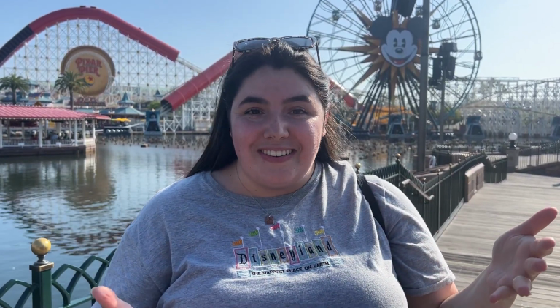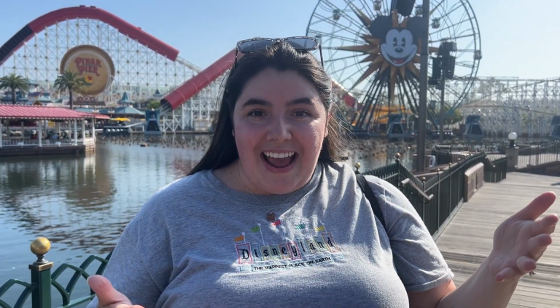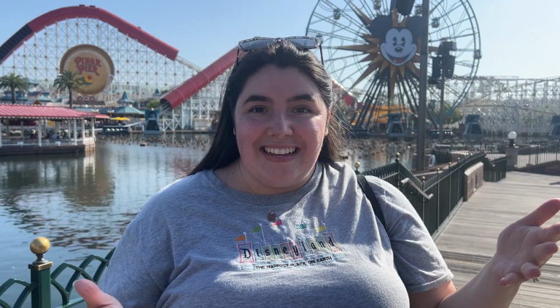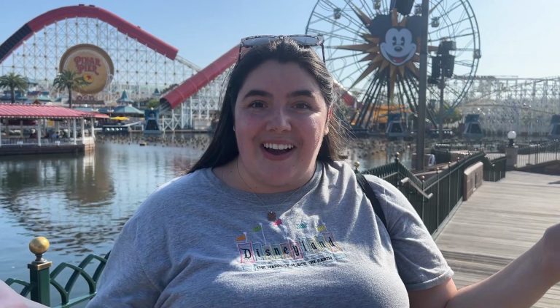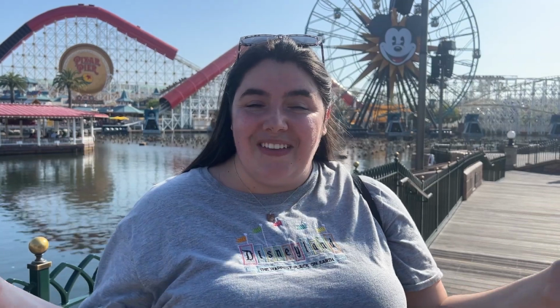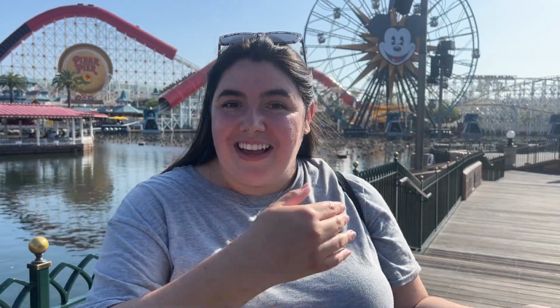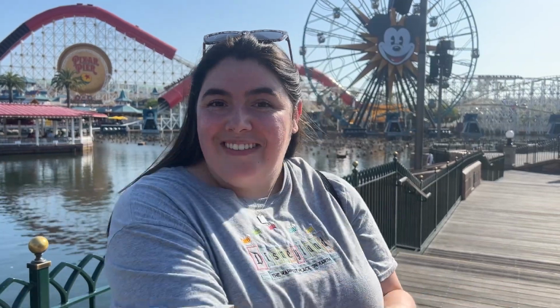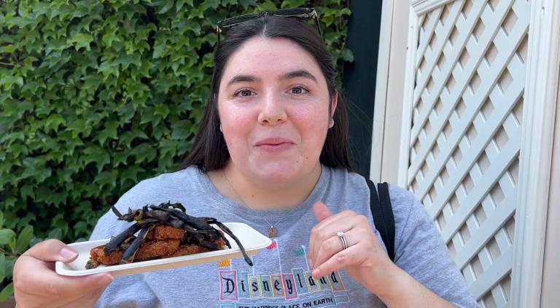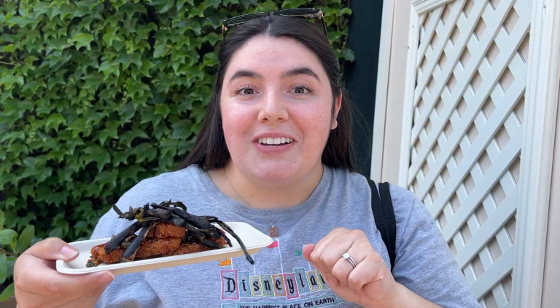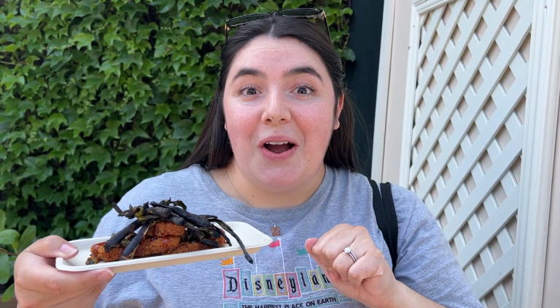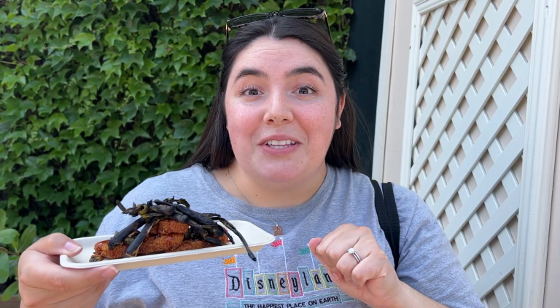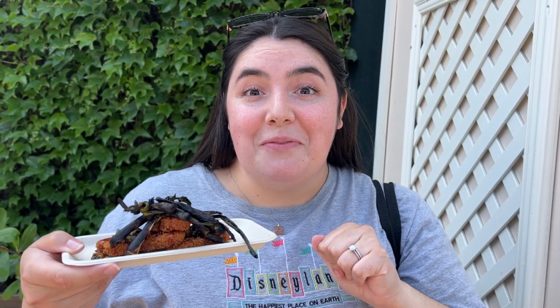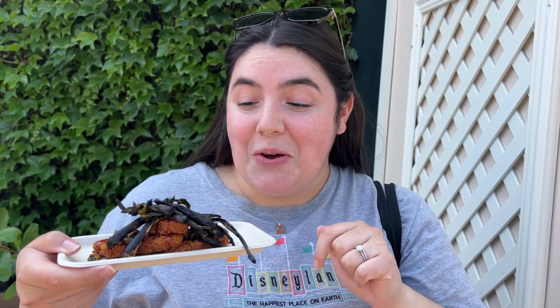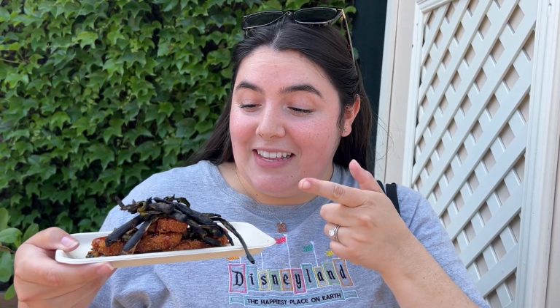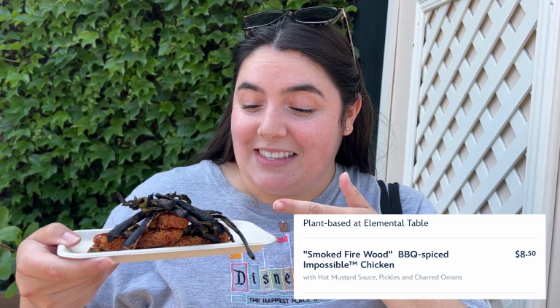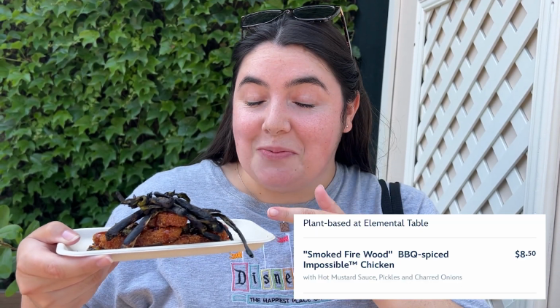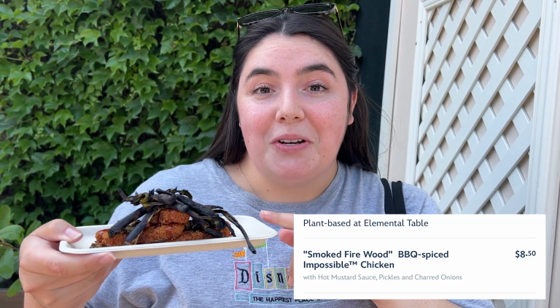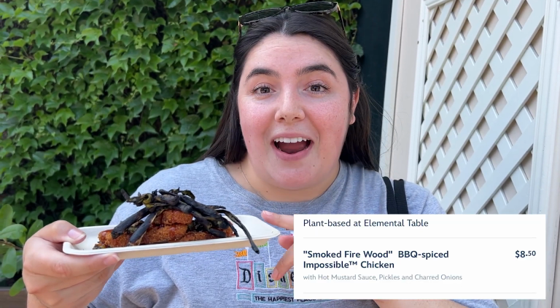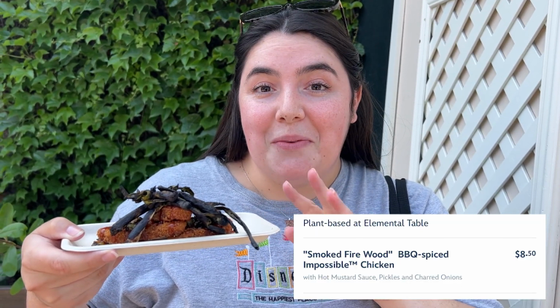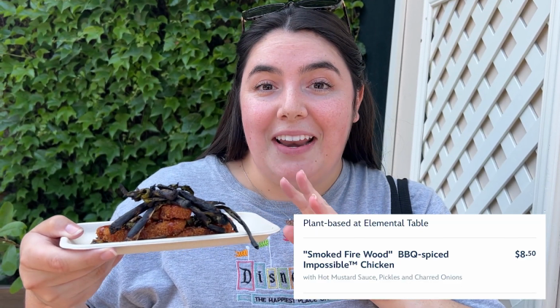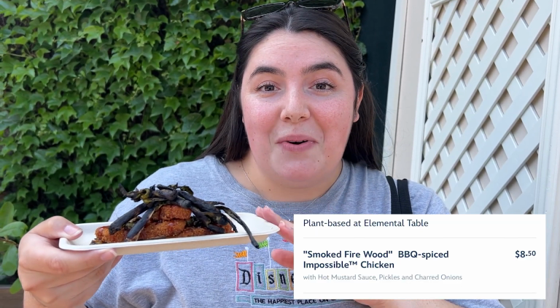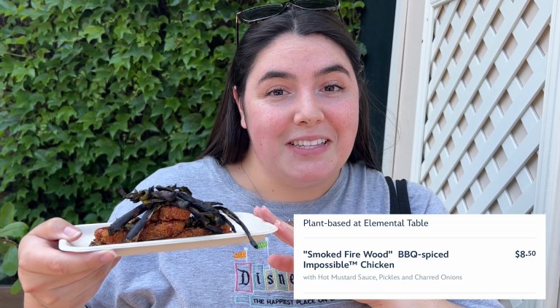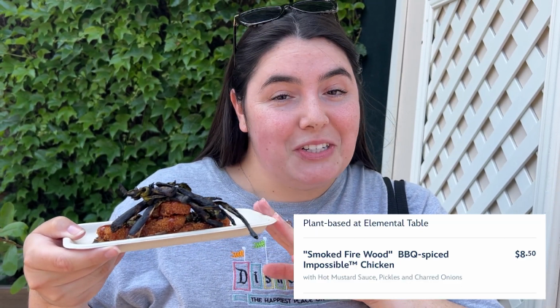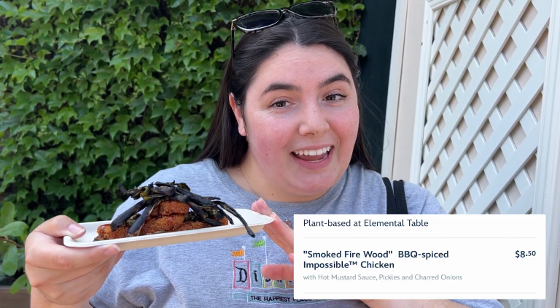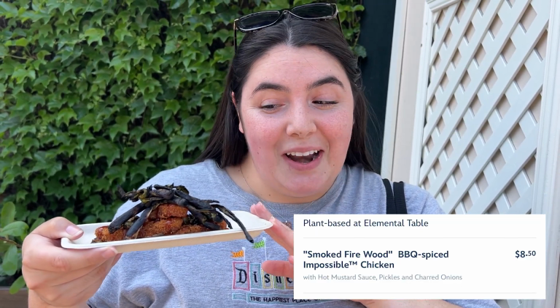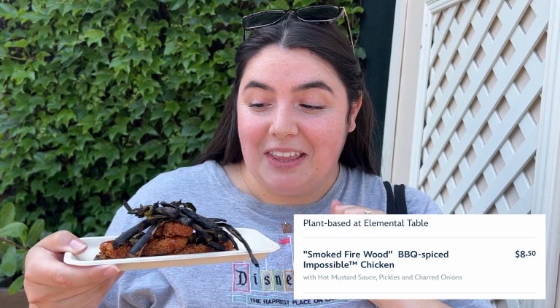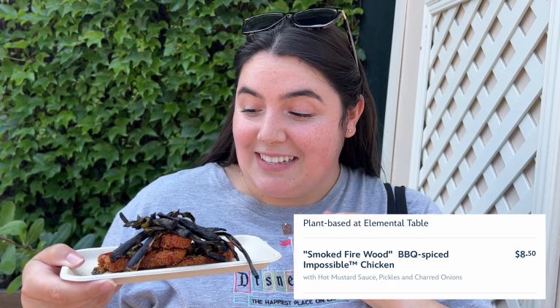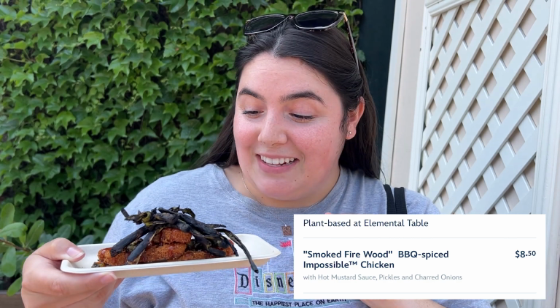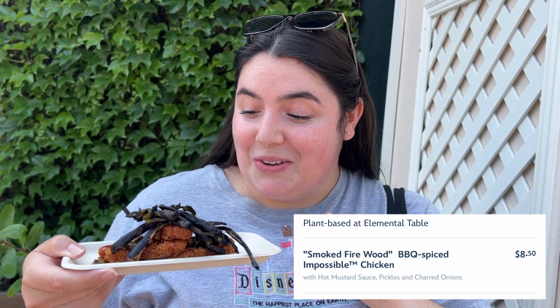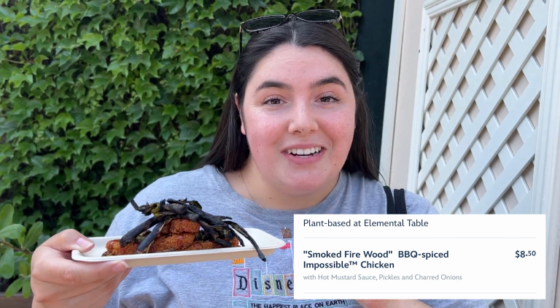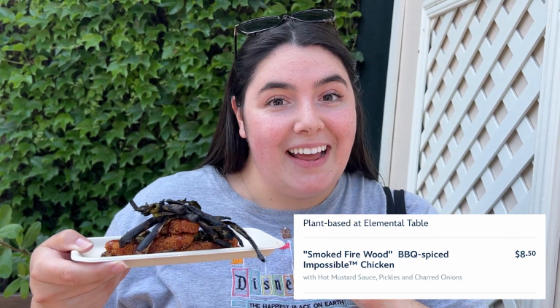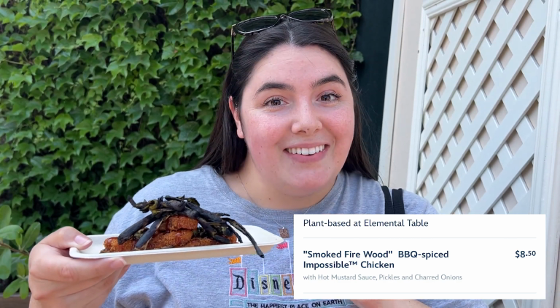We're starting off with some food — this is the smoked firewood impossible chicken. I'm really excited to try it out.